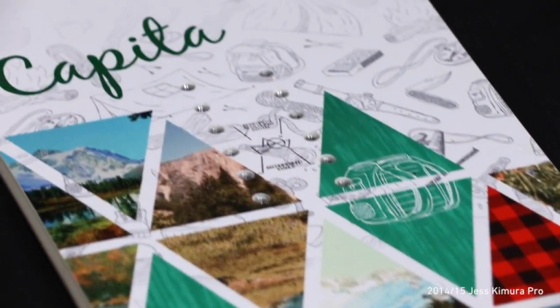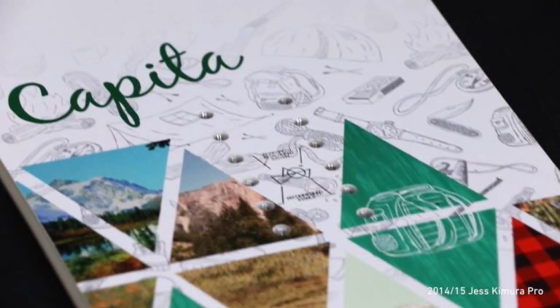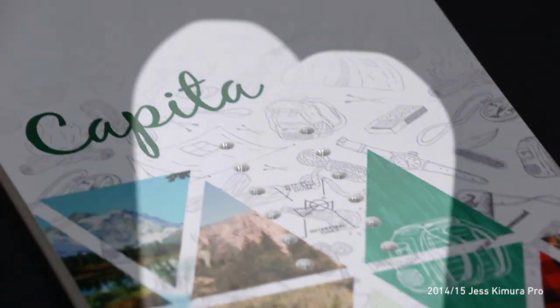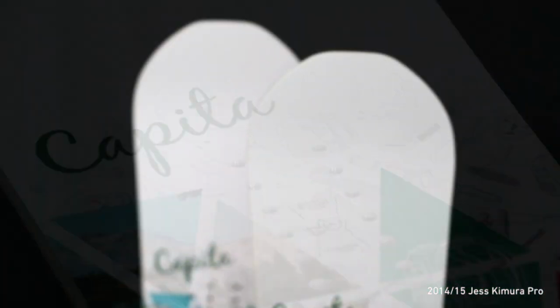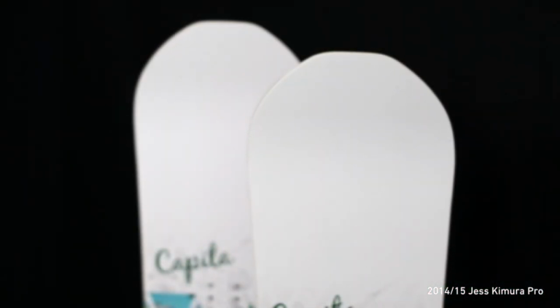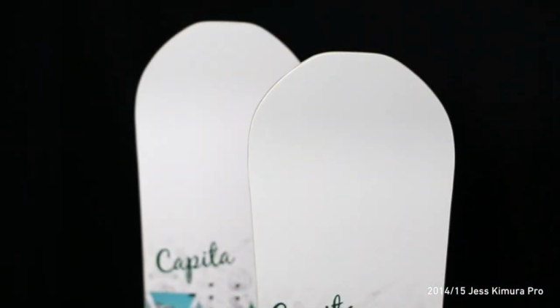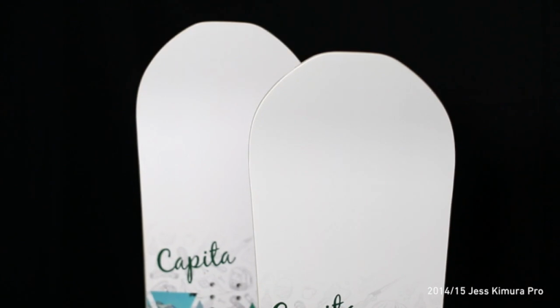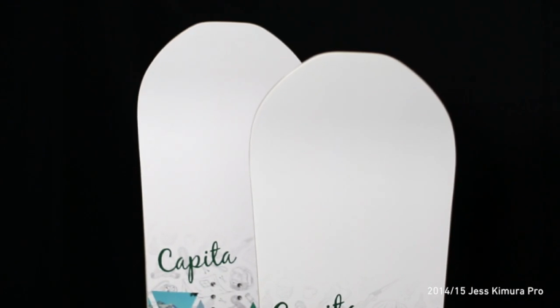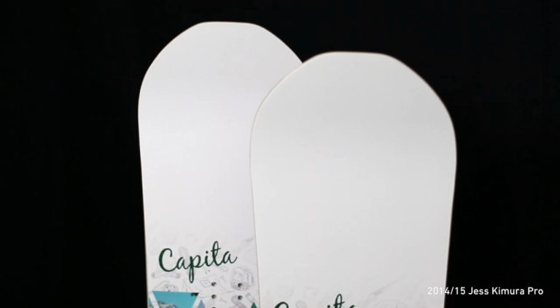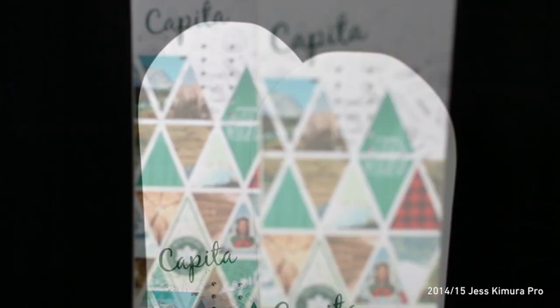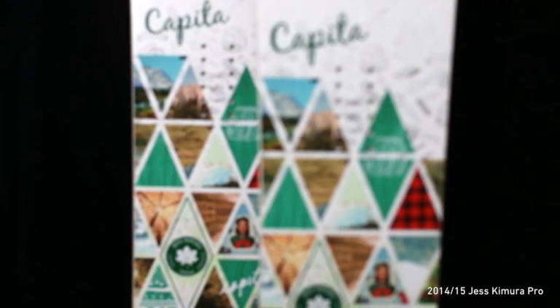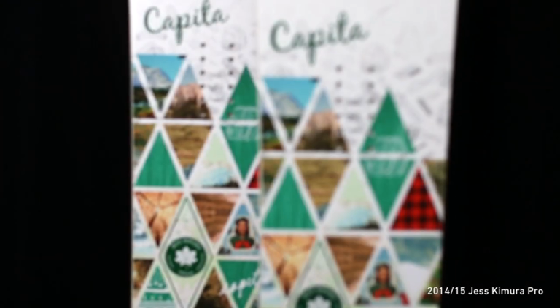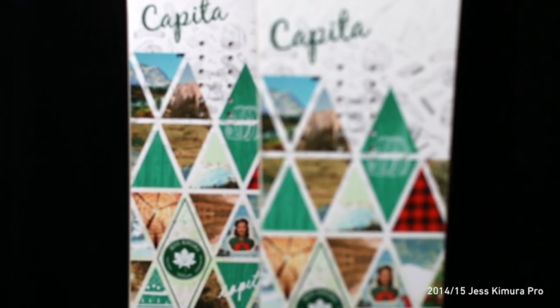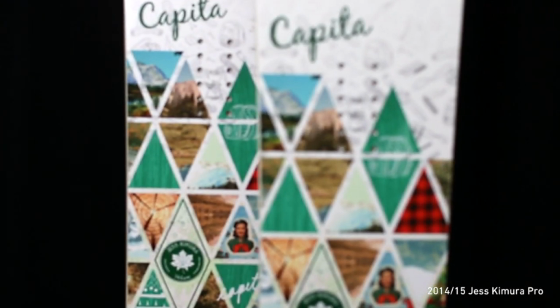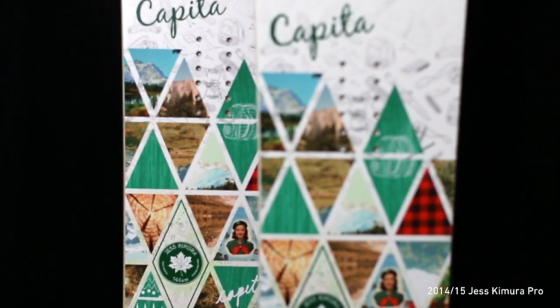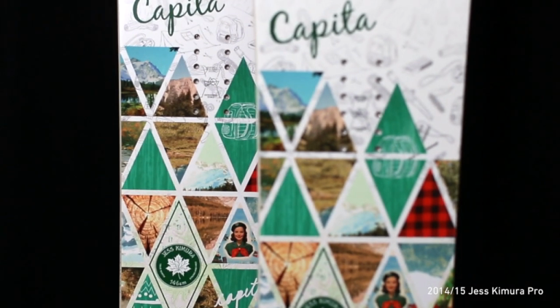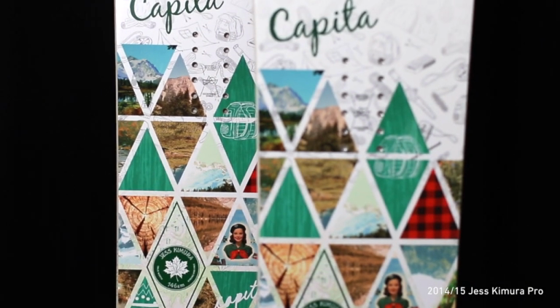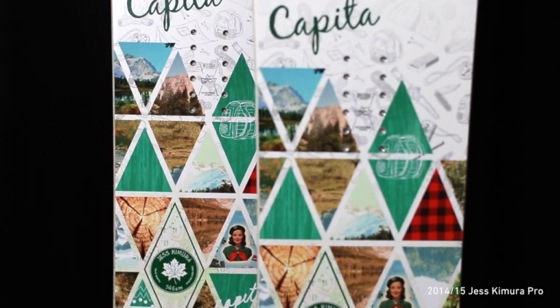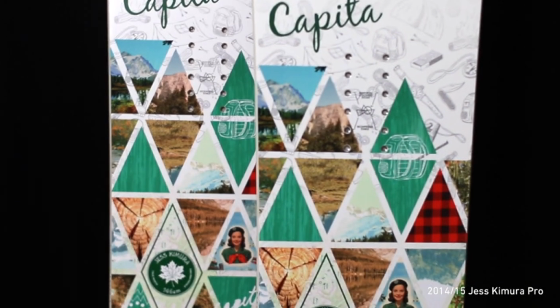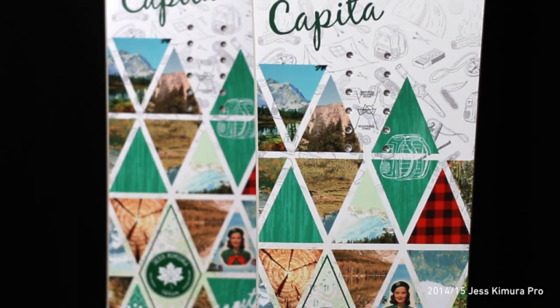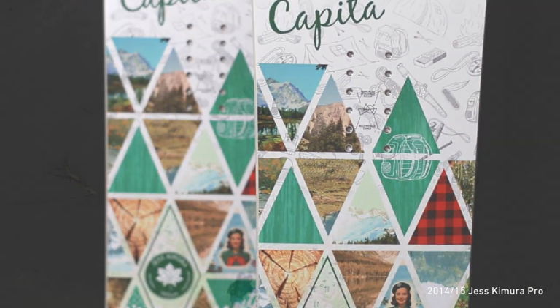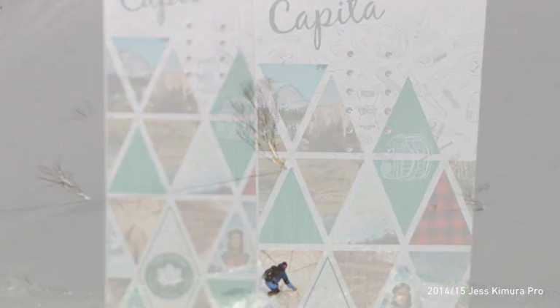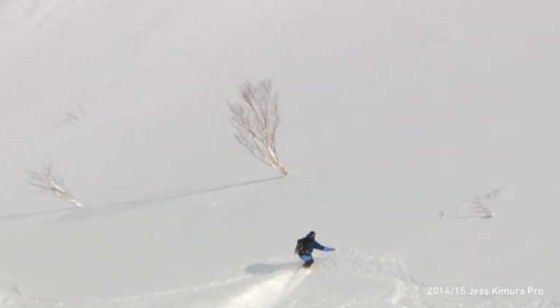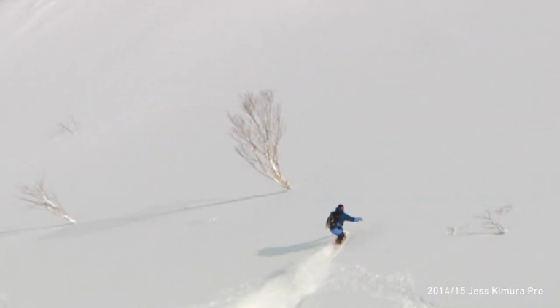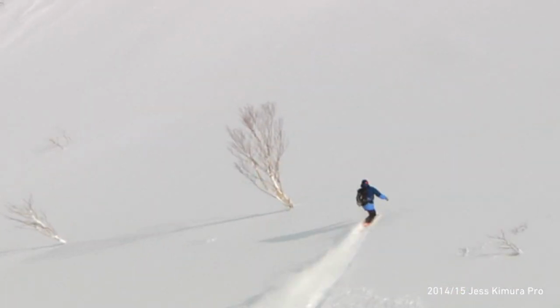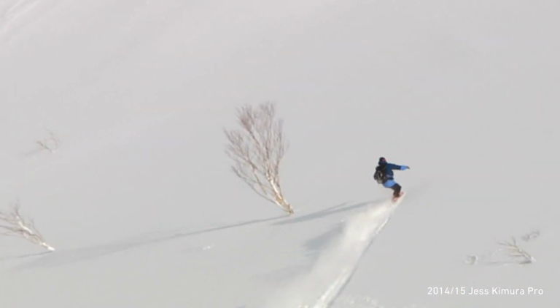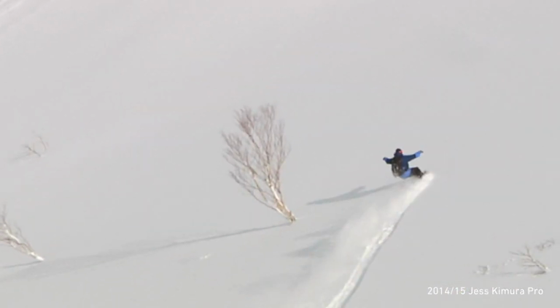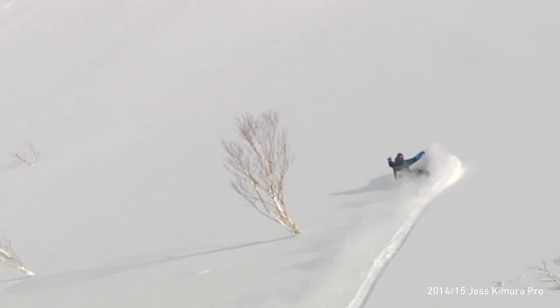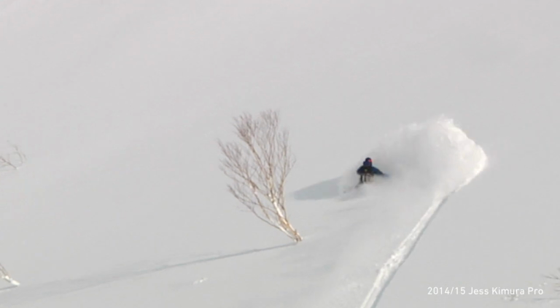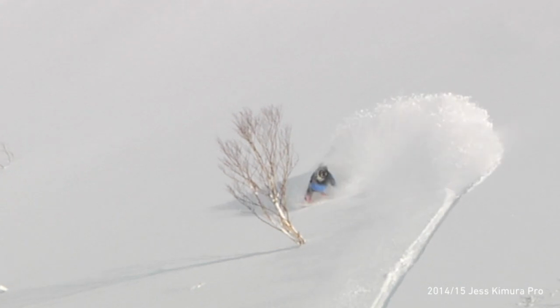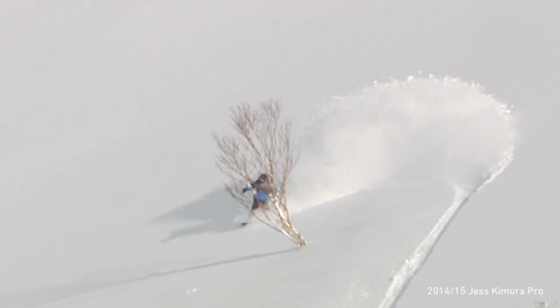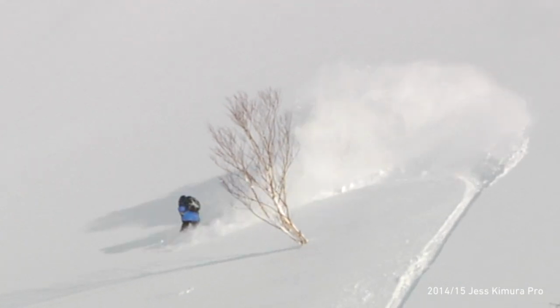The Jess Kimura Pro Model is a women's true twin hybrid freestyle snowboard, designed with the durability and maneuverability required for Jess' passion and your progression.